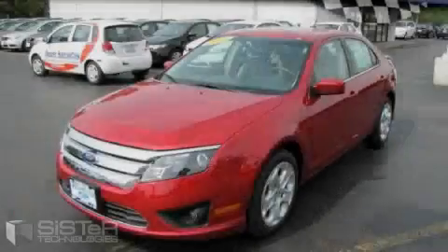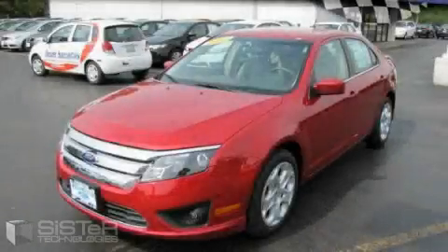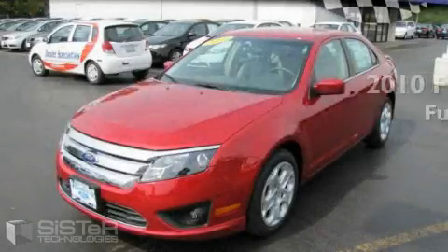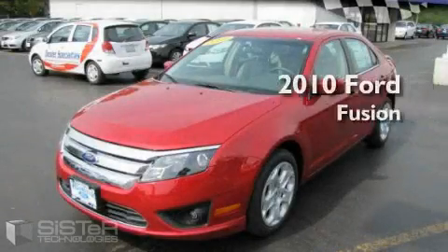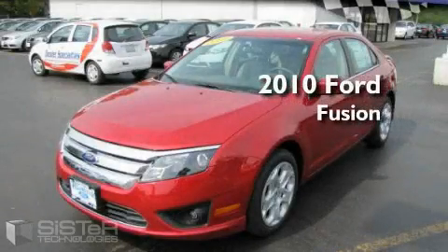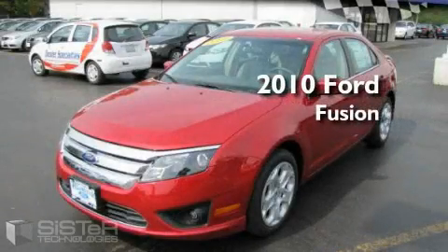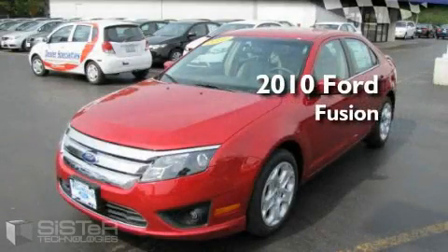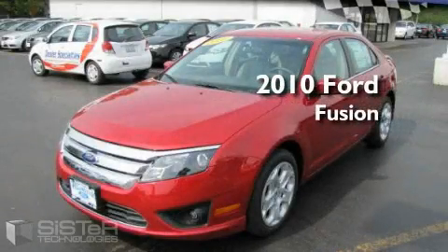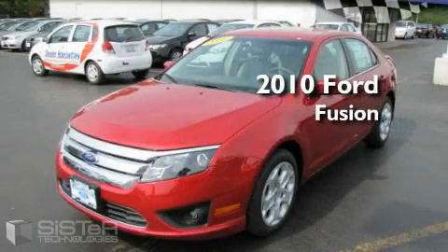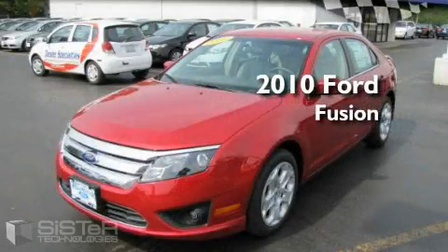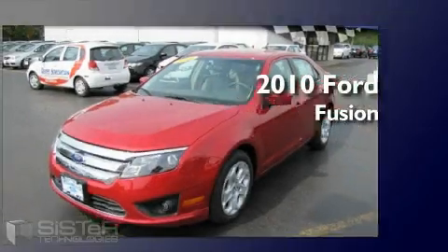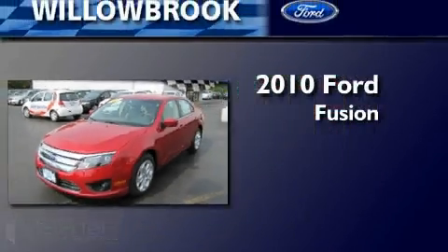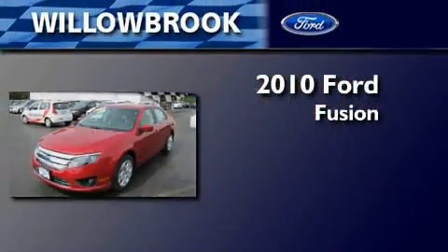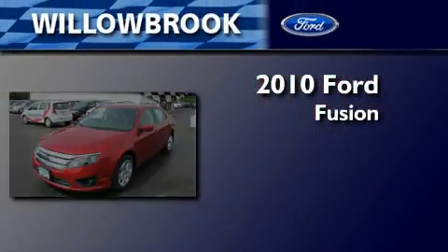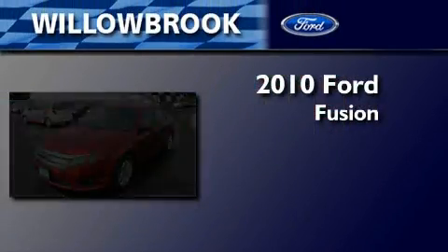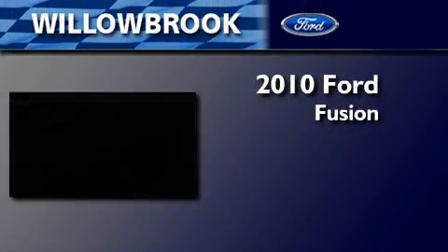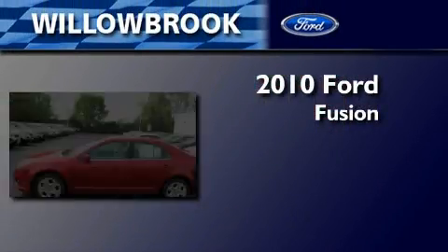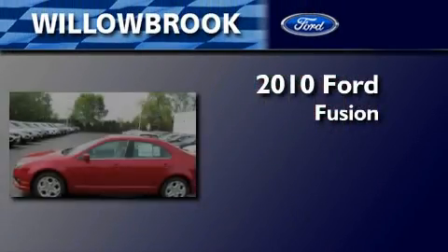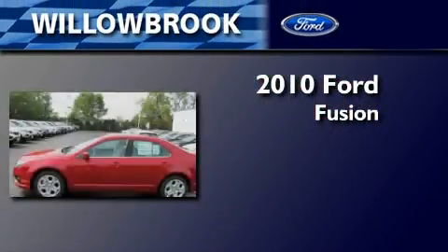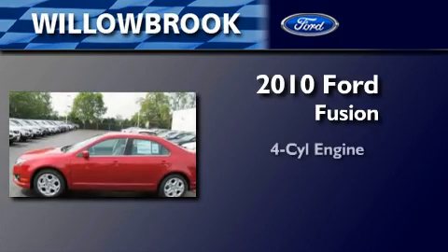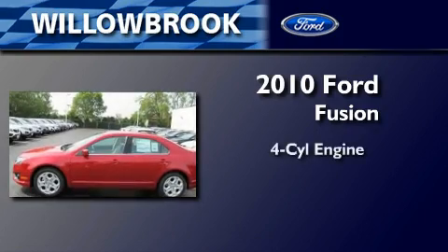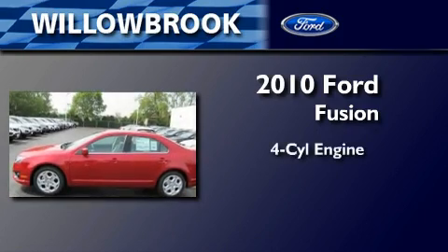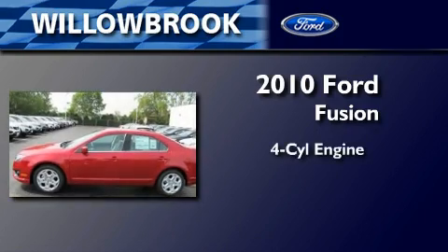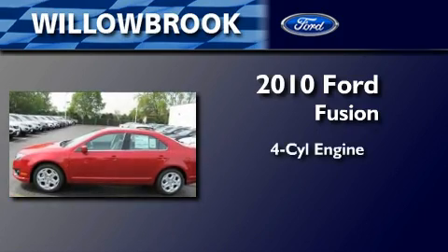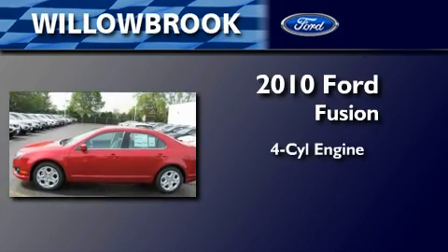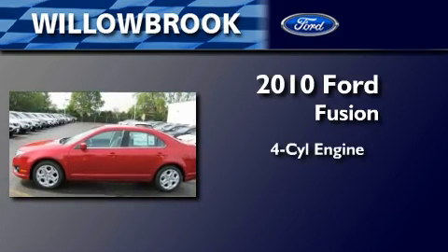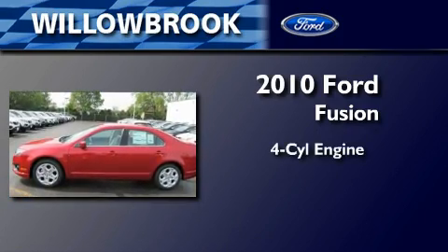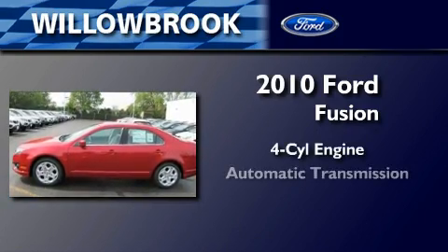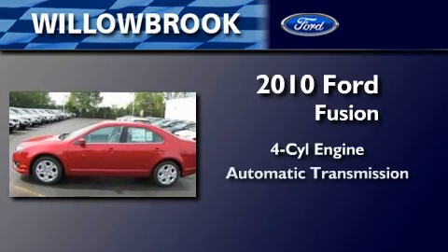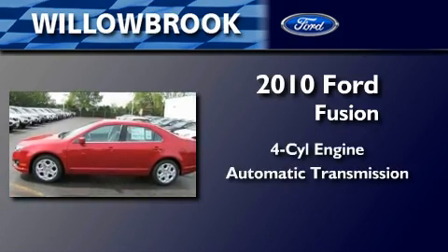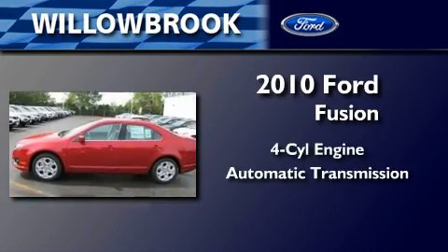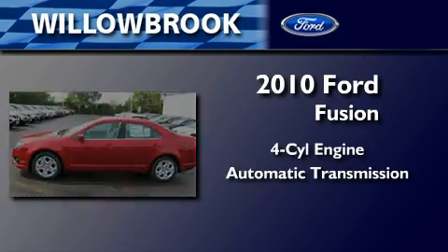This is a brand new 2010 Ford Fusion. It features a four-cylinder engine and an automatic transmission.